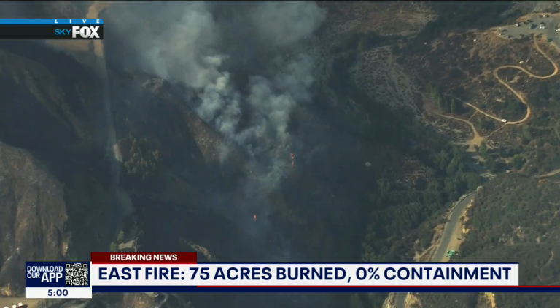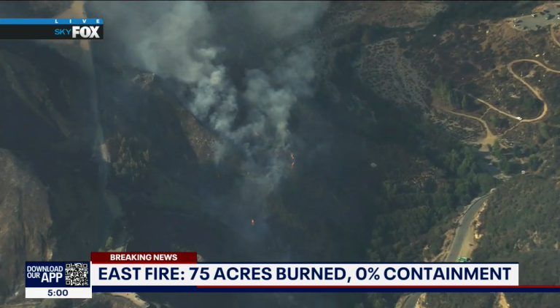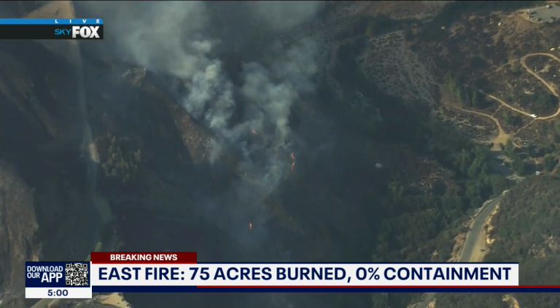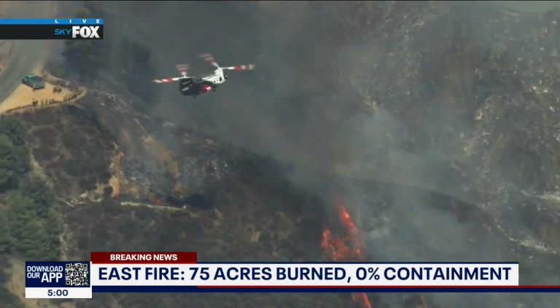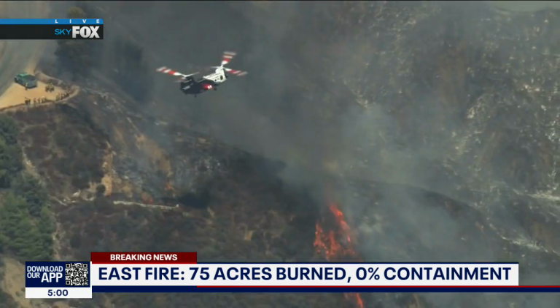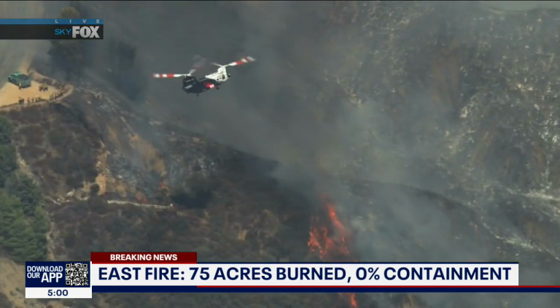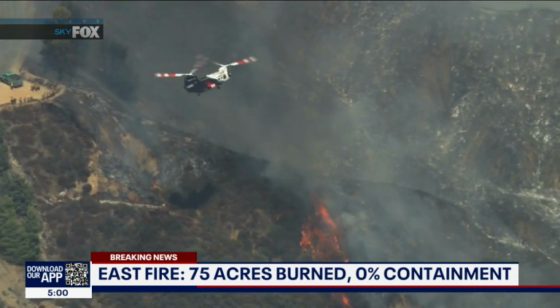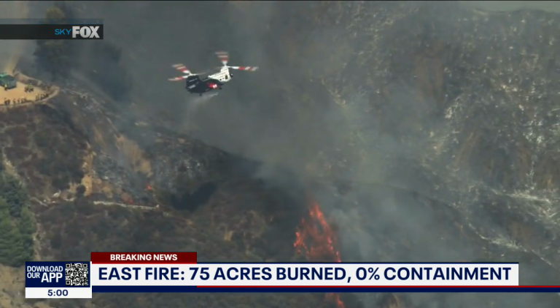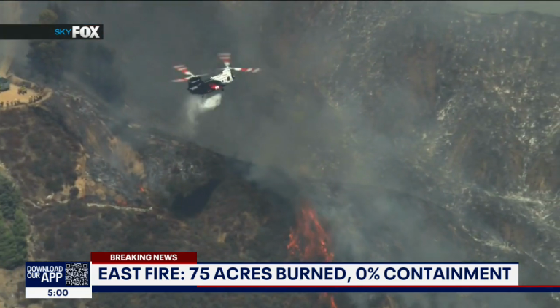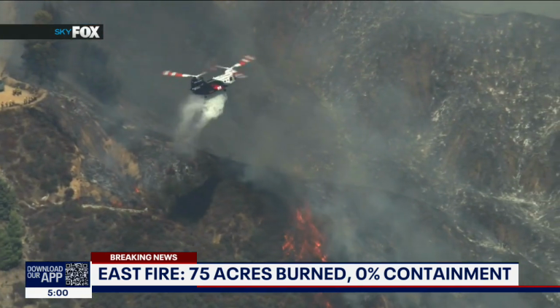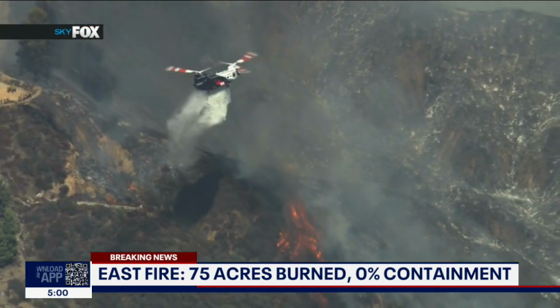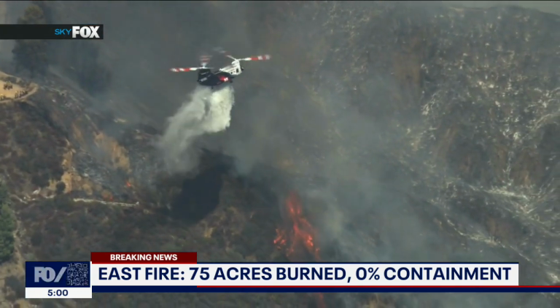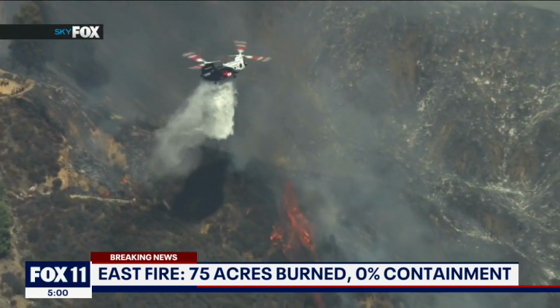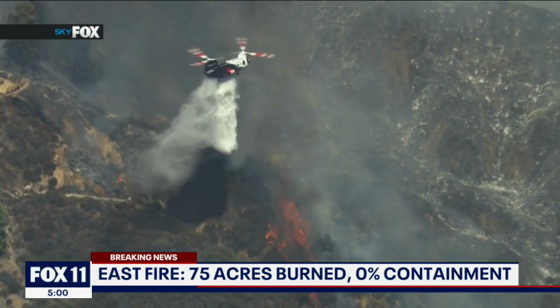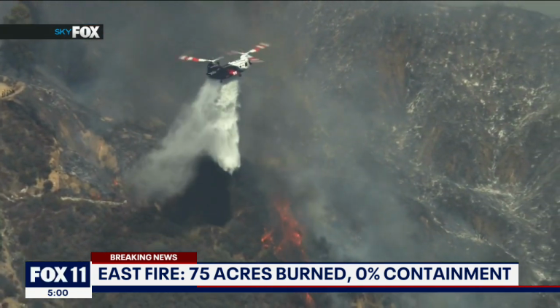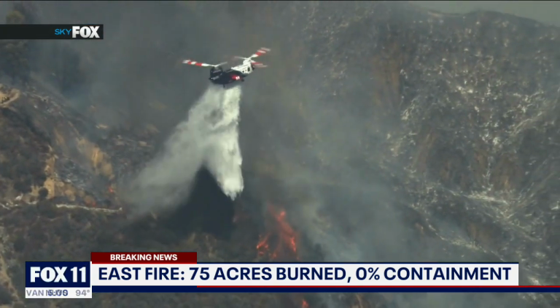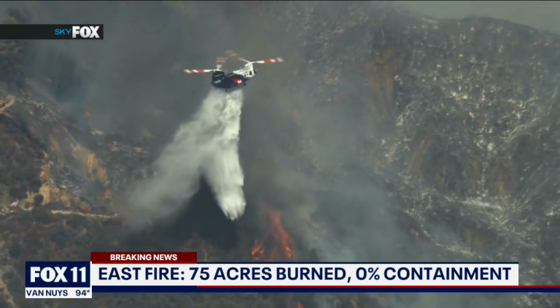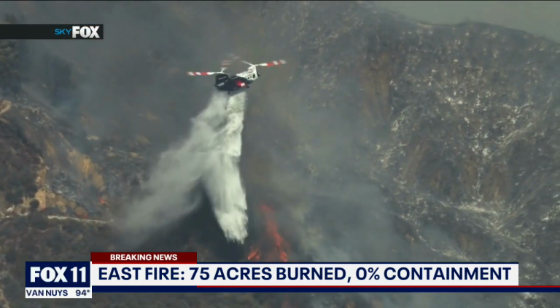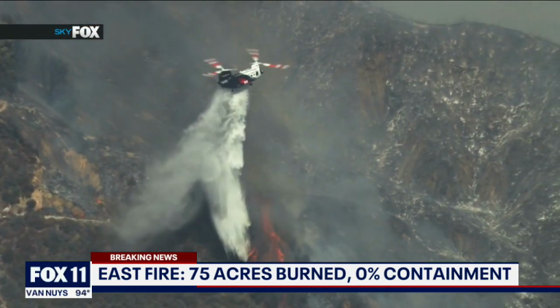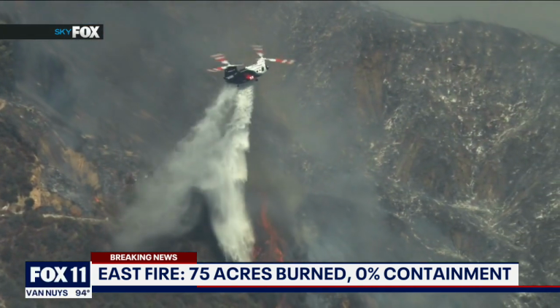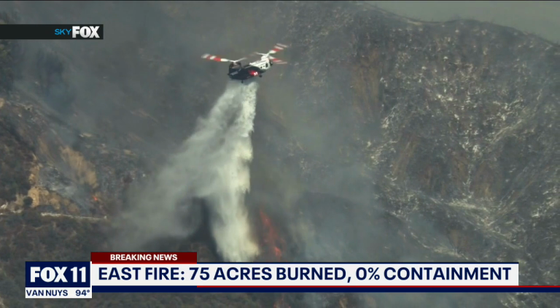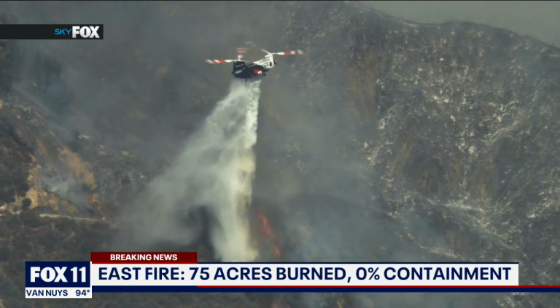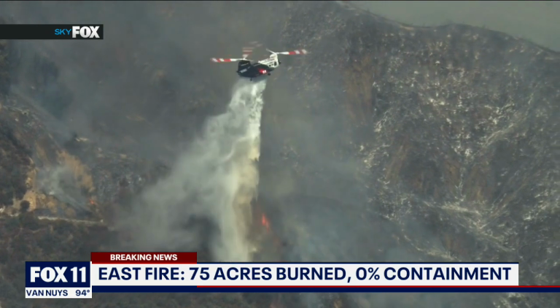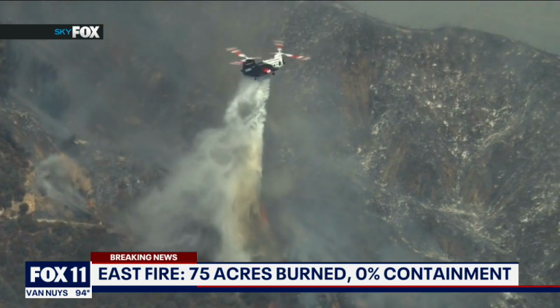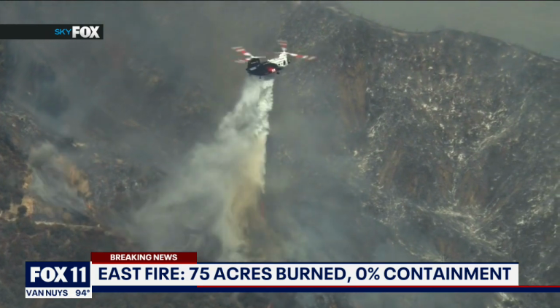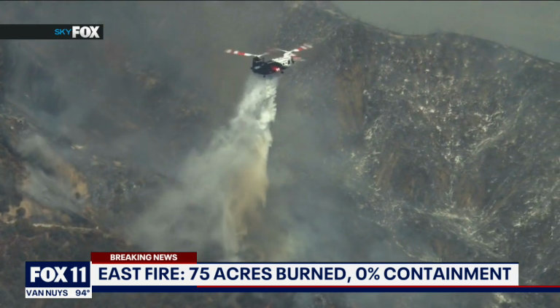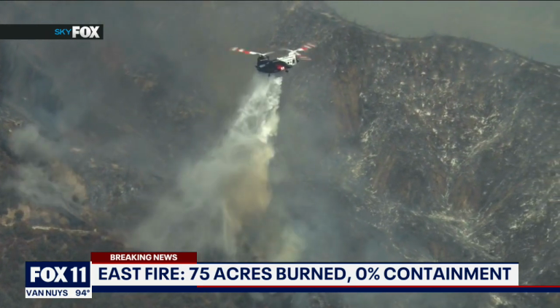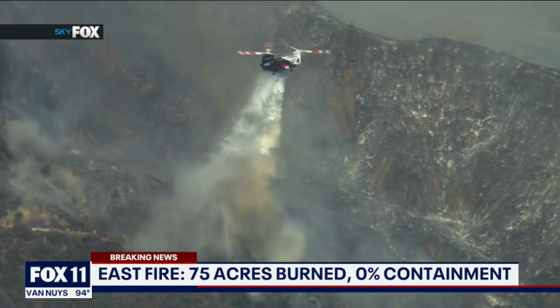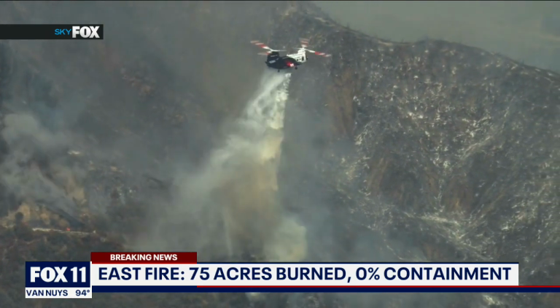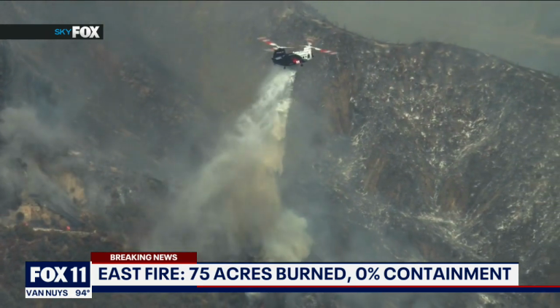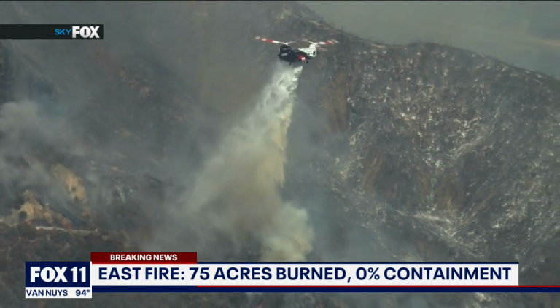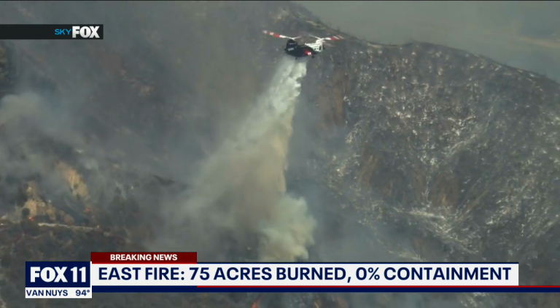Let's take a look at the video from earlier where the flames did force the closure of Claremont Hills Wilderness Park. The fire was first reported around 2 this afternoon.